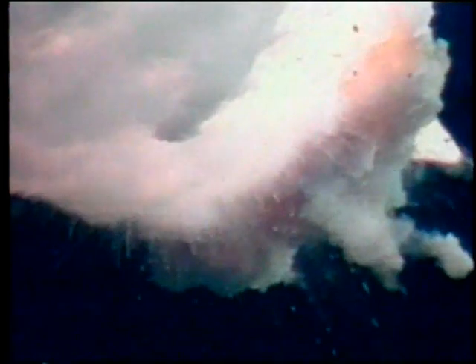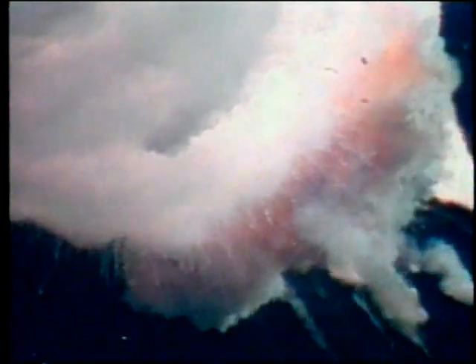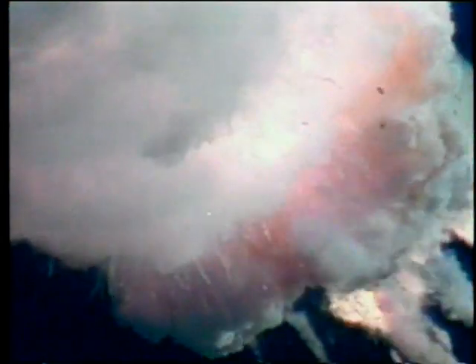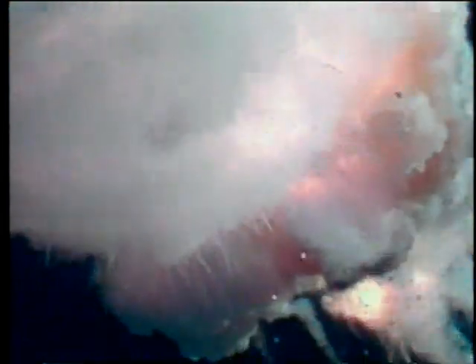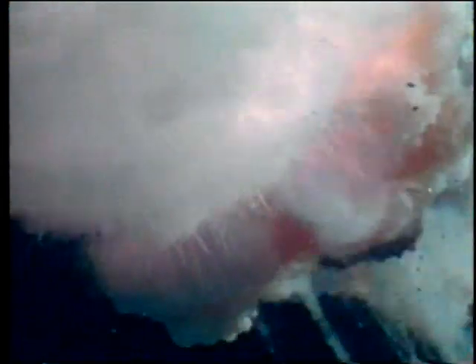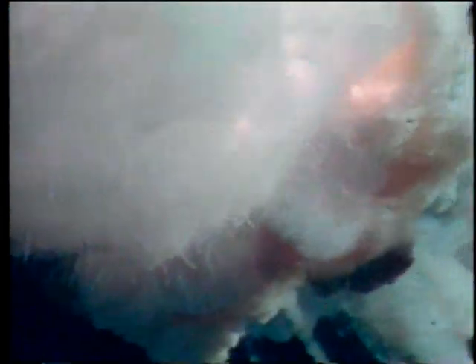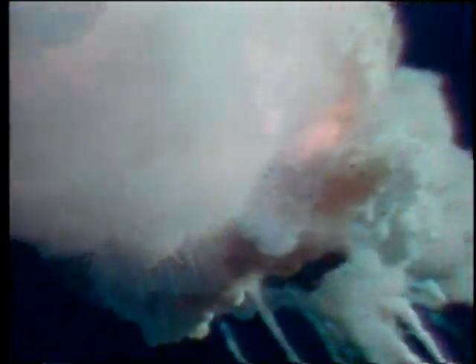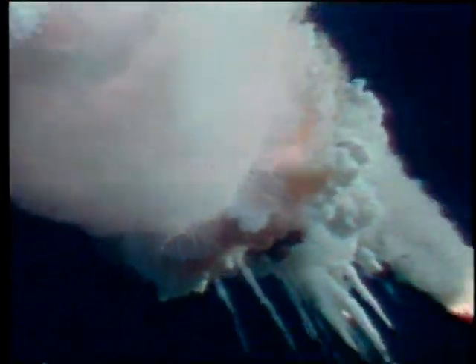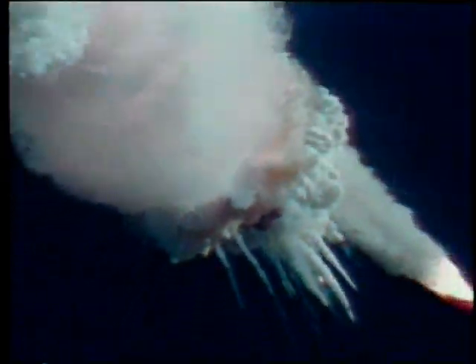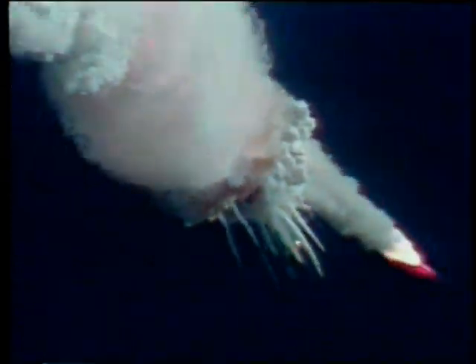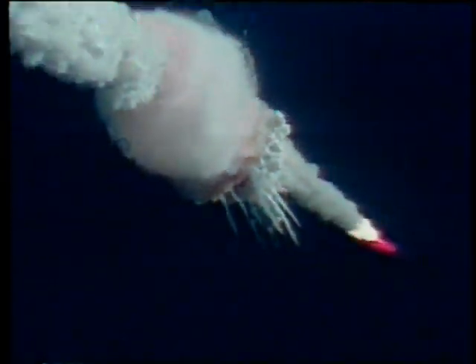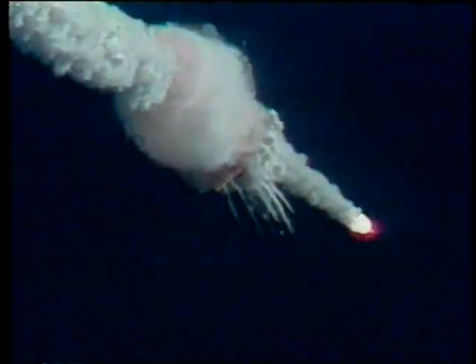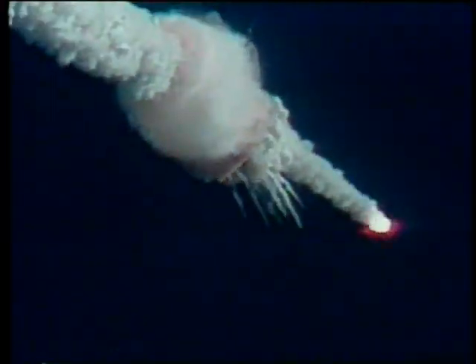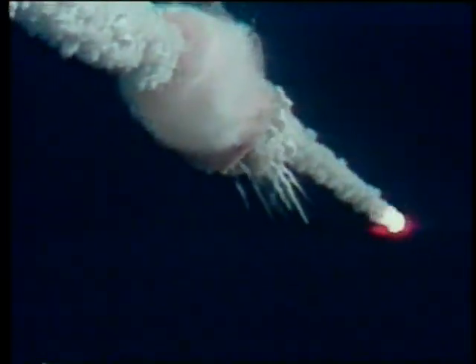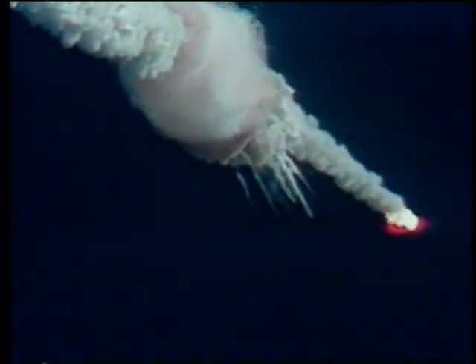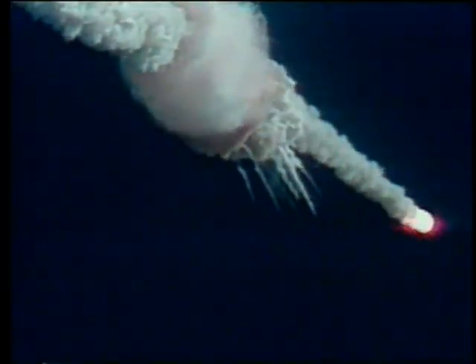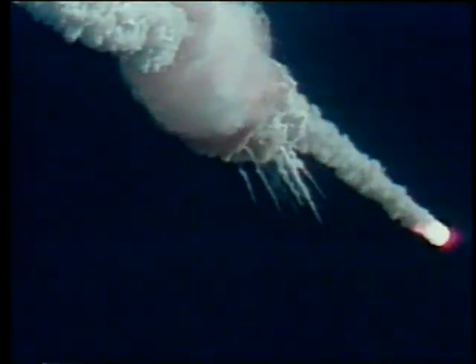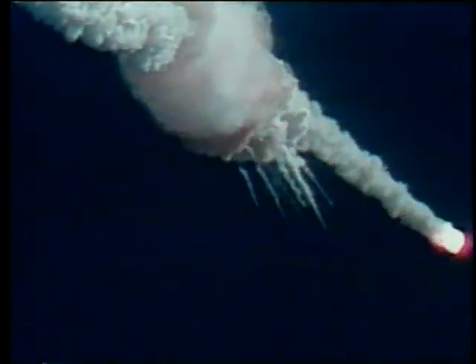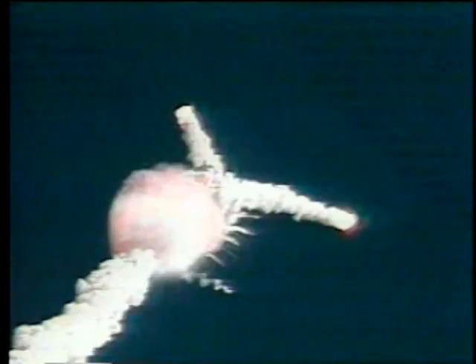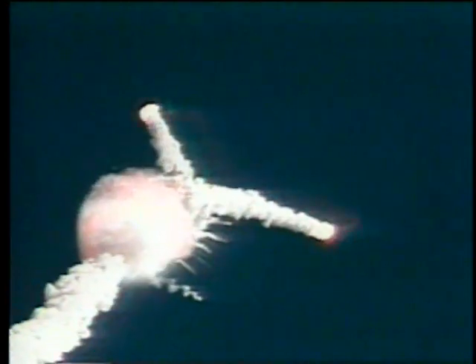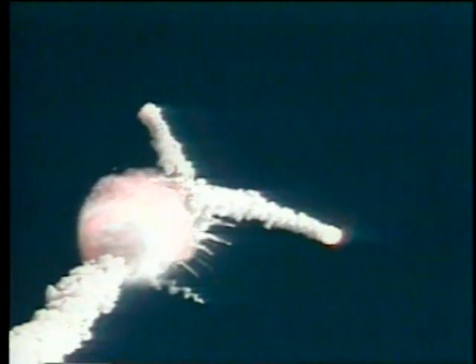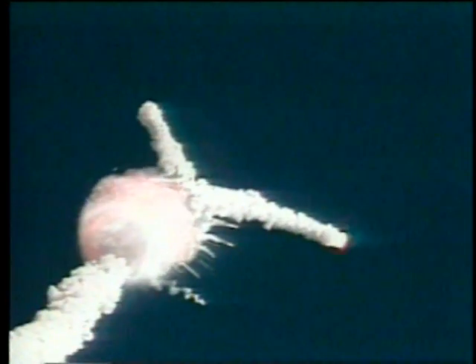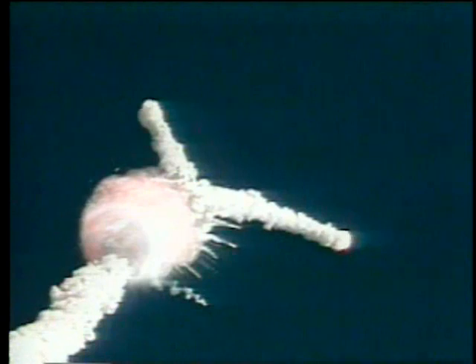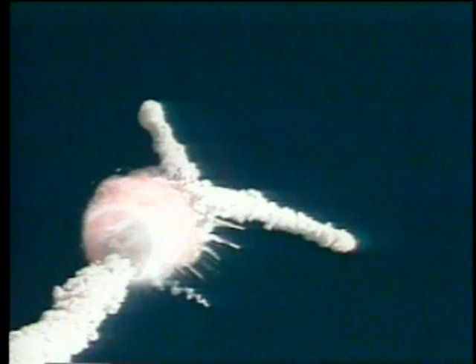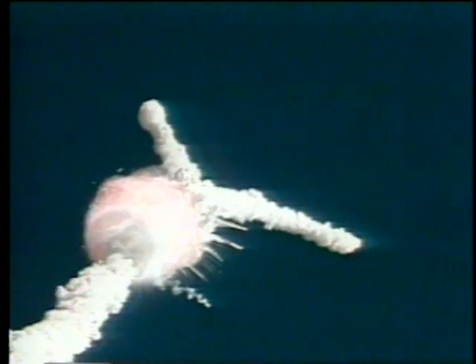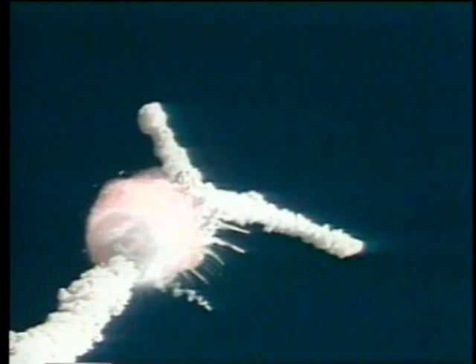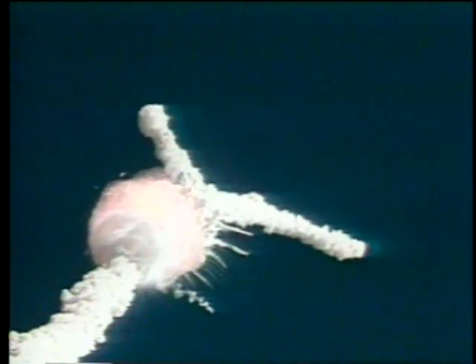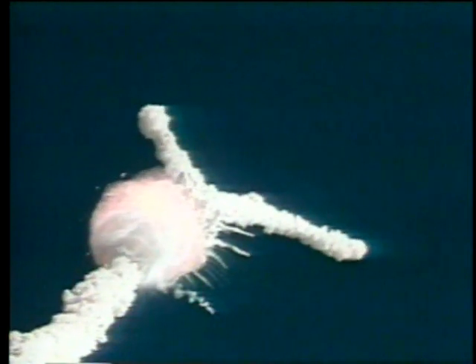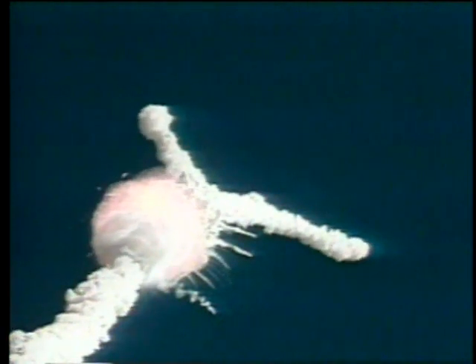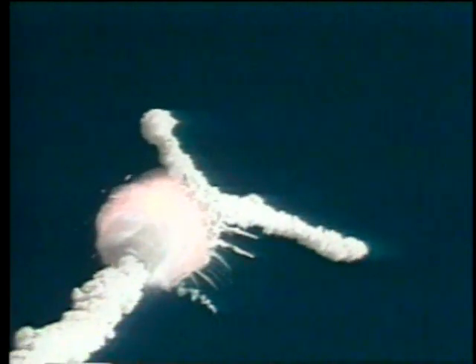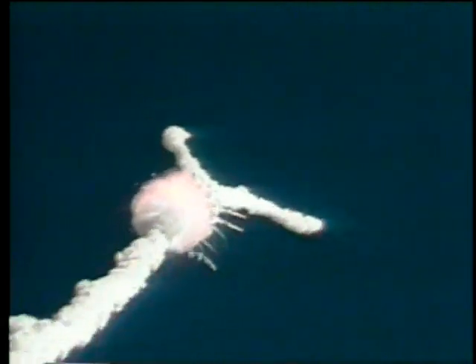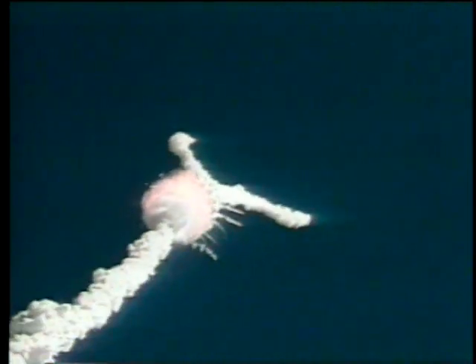1 minute 15 seconds. Velocity 2,900 feet per second. Altitude 9 nautical miles. Downrange distance 7 nautical miles.